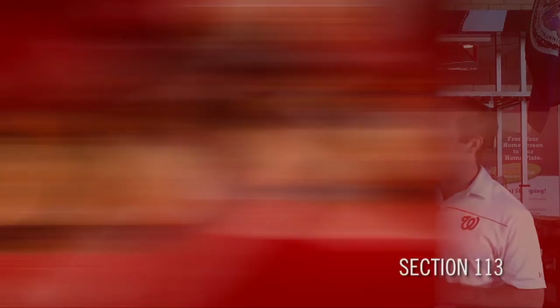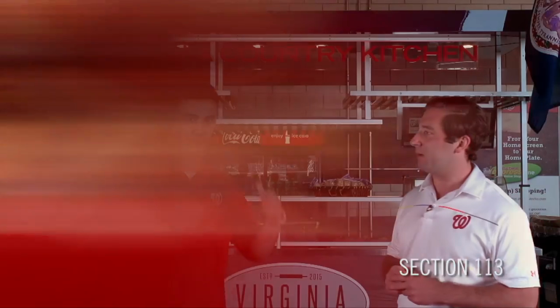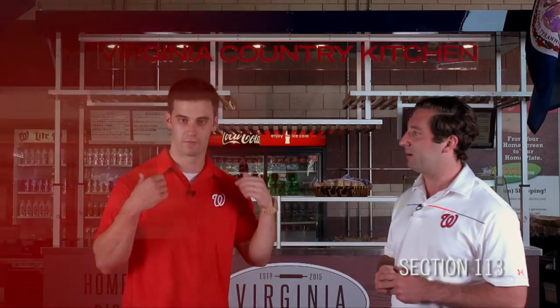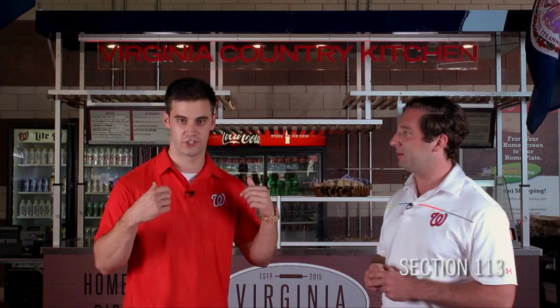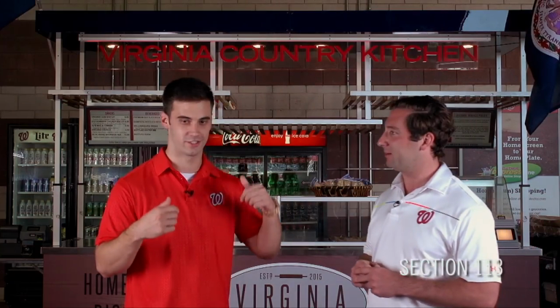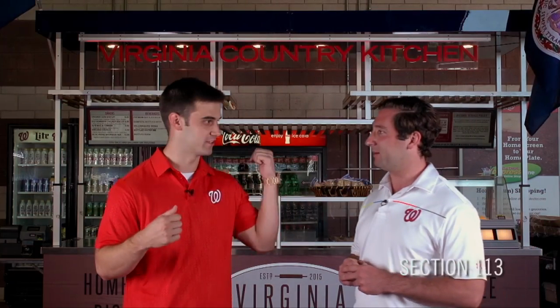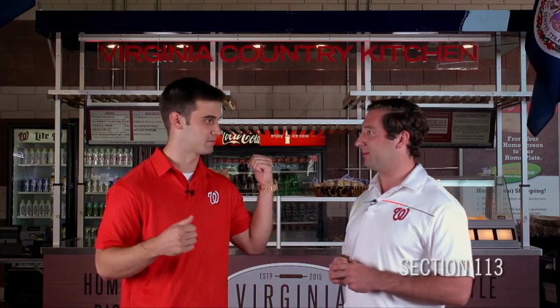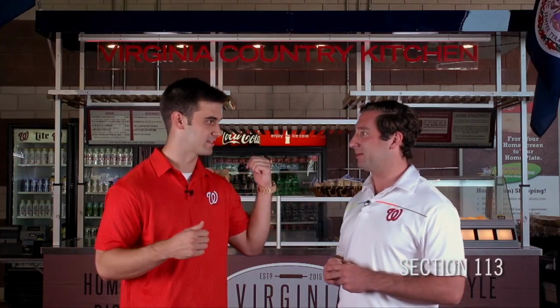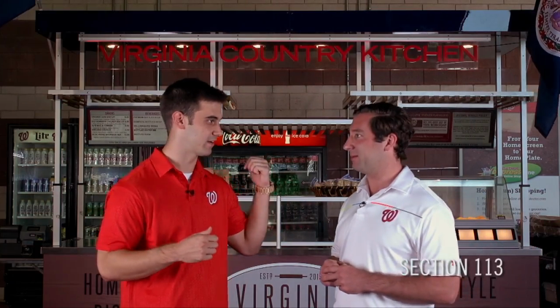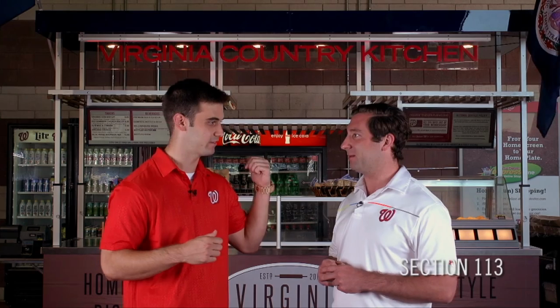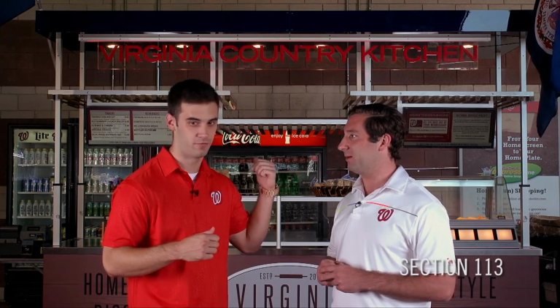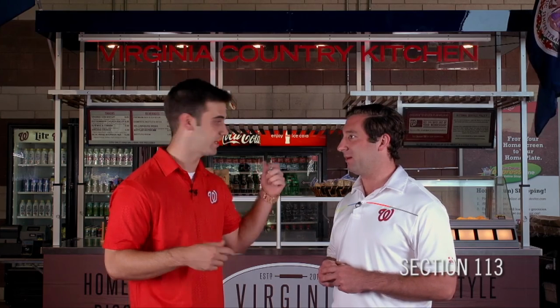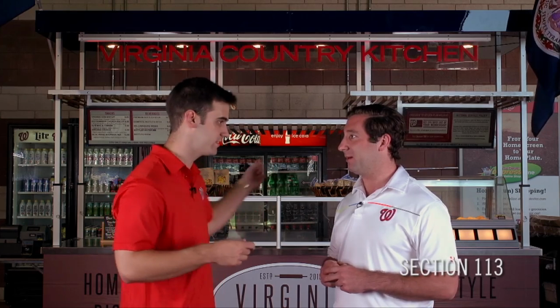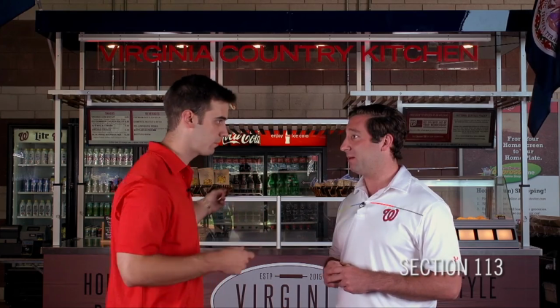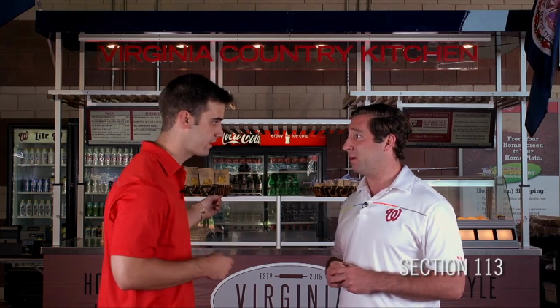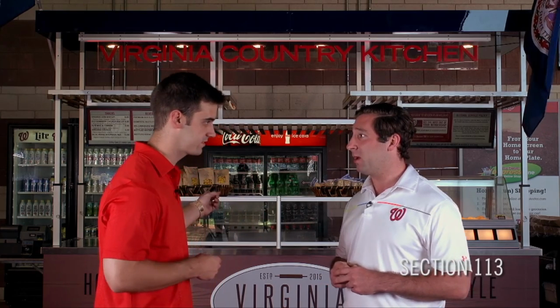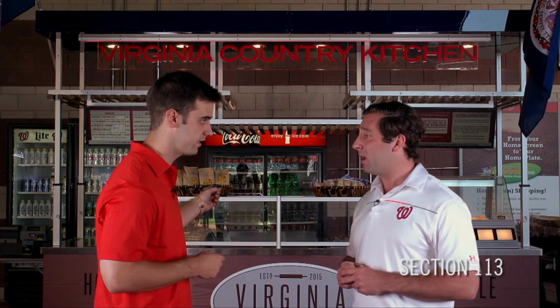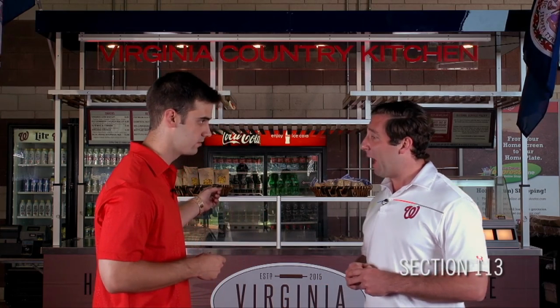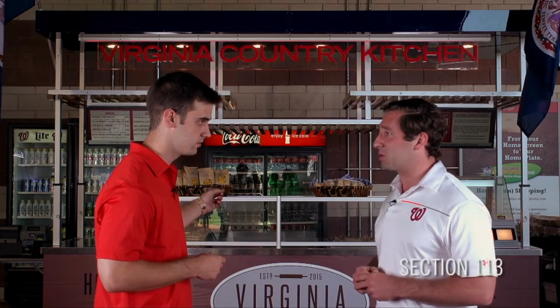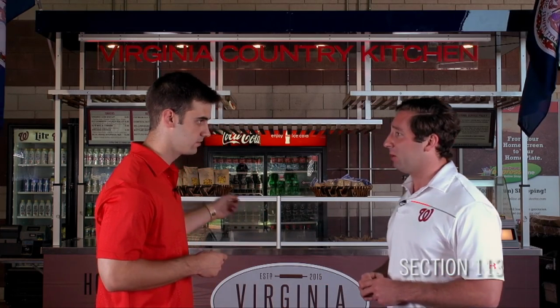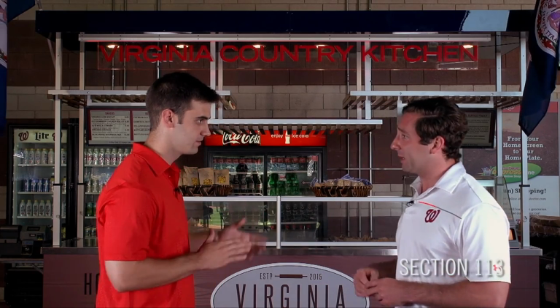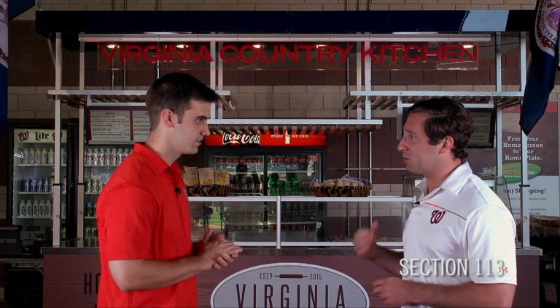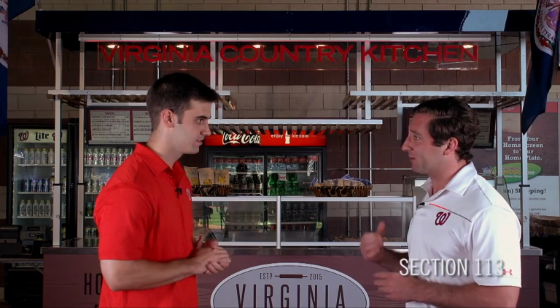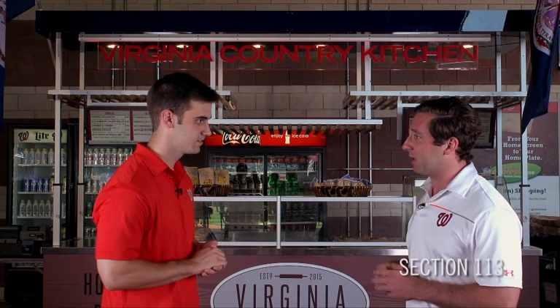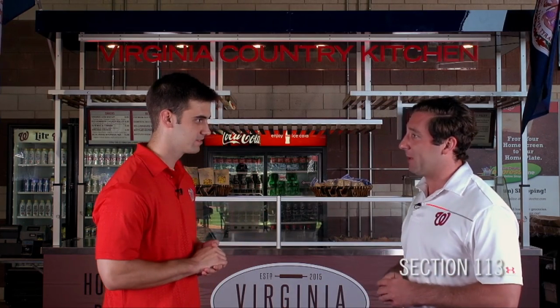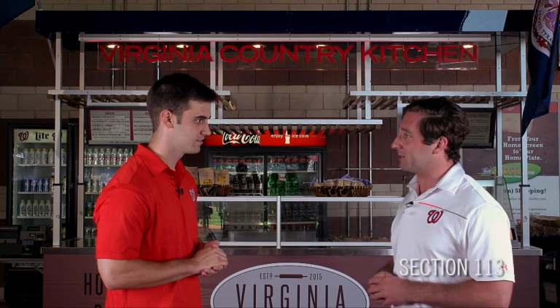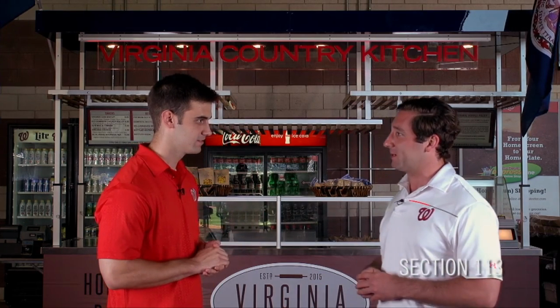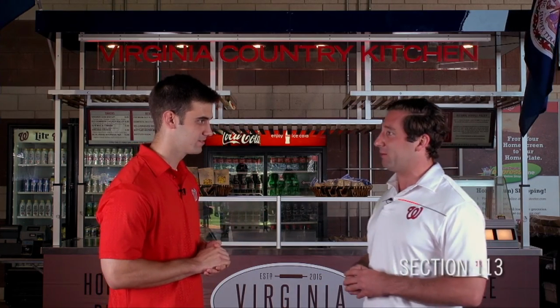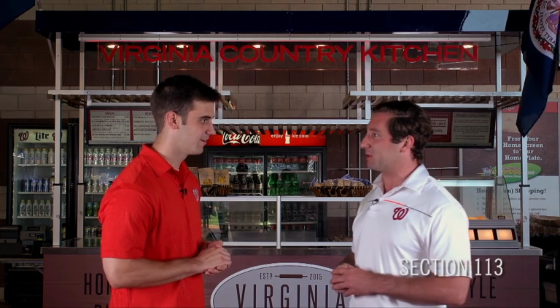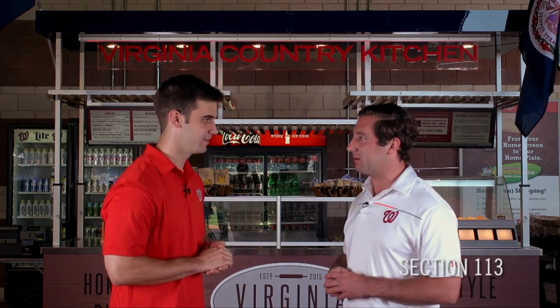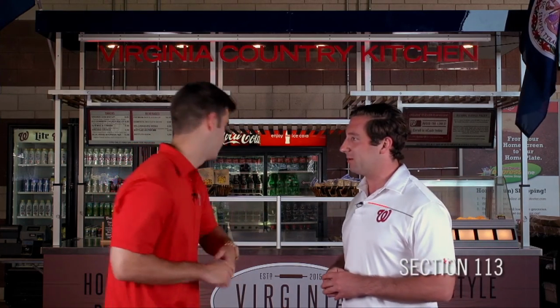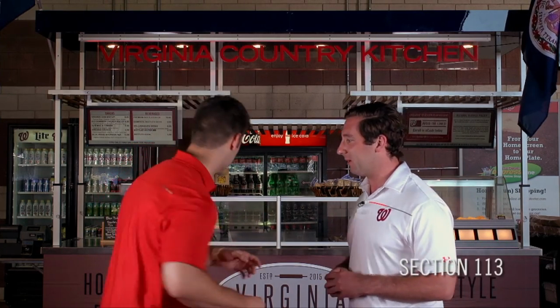I'm from Virginia, so this is my side of the DMV. Can we step behind the stand? Absolutely, we got some chefs ready to make us some sandwiches. All right, let's do this.